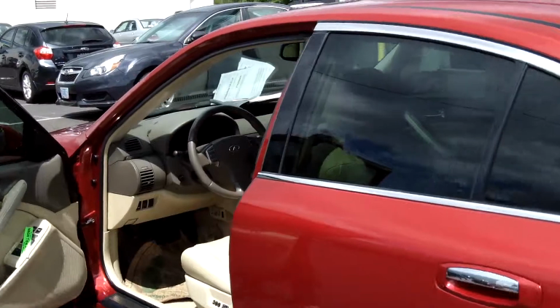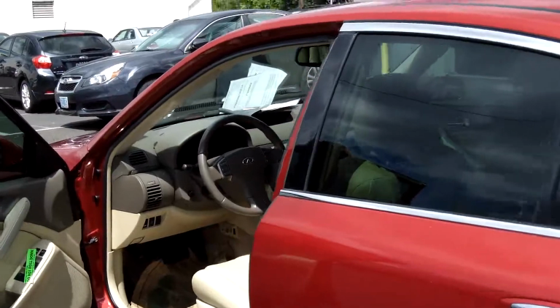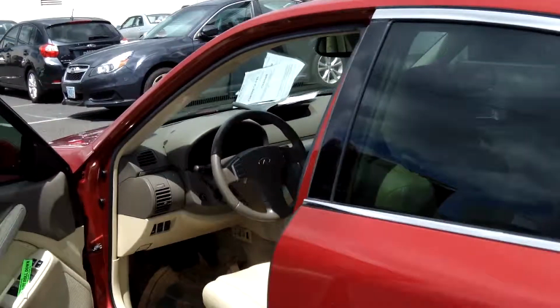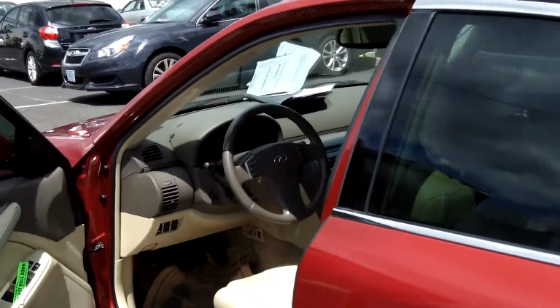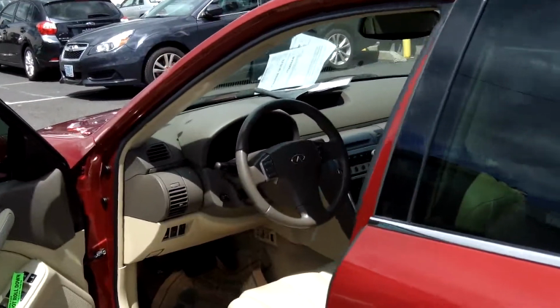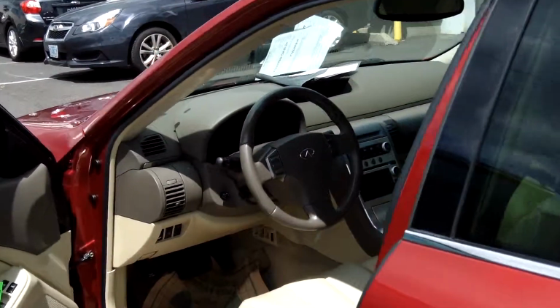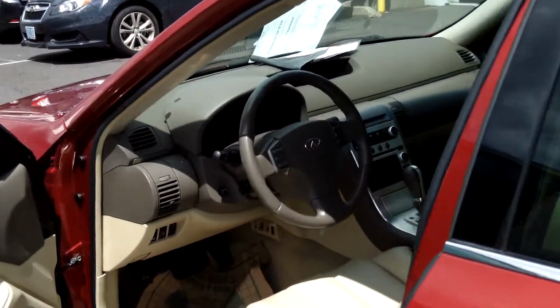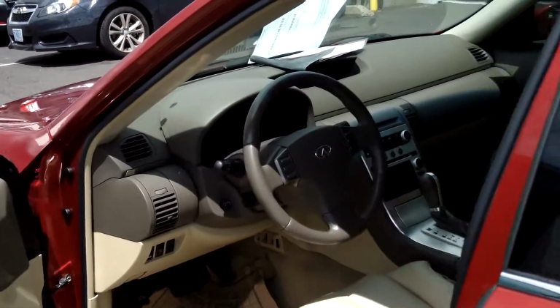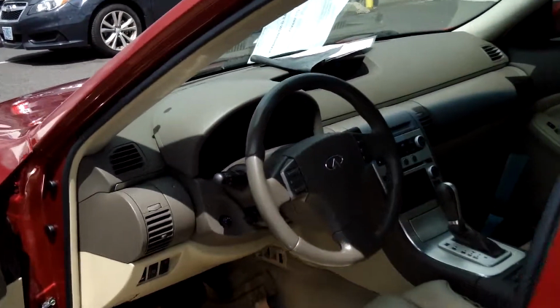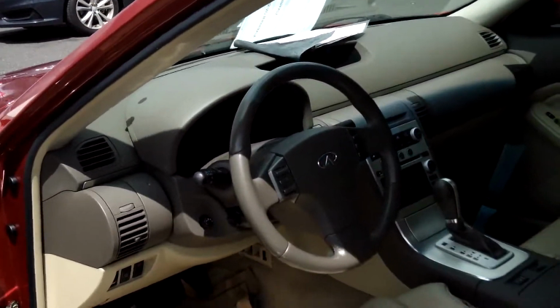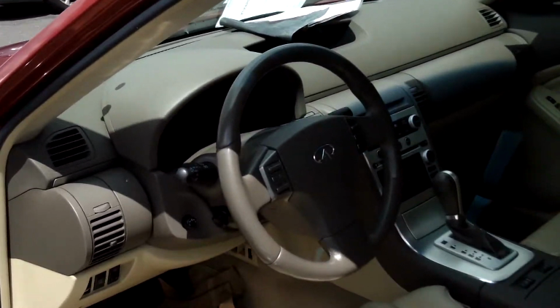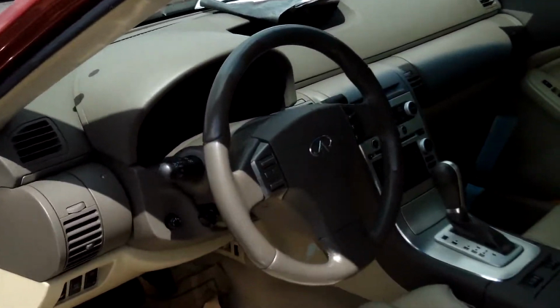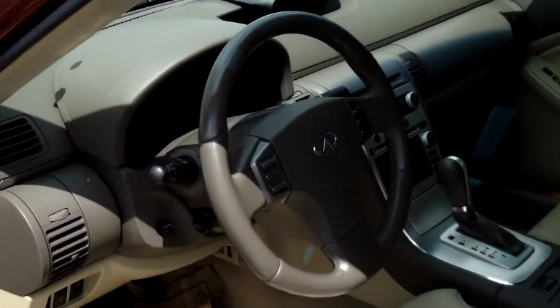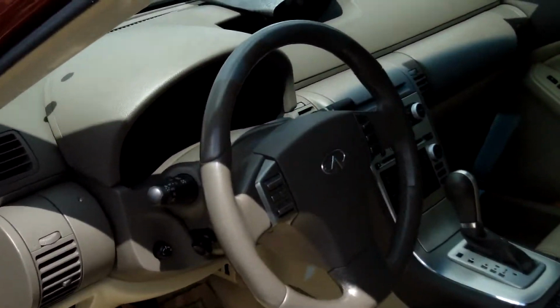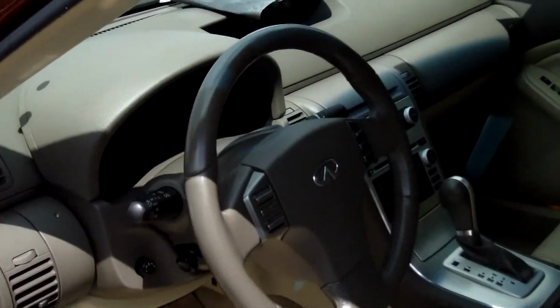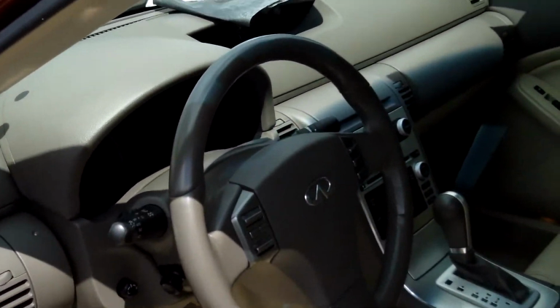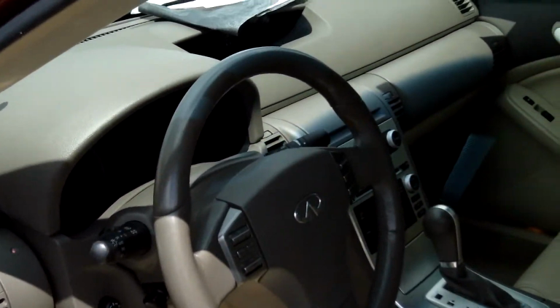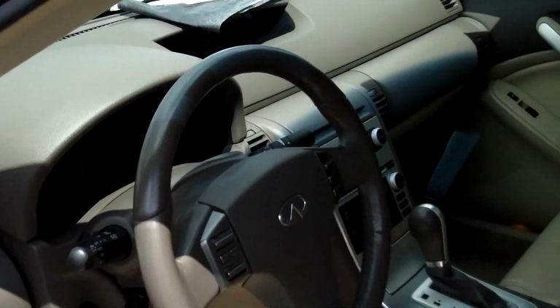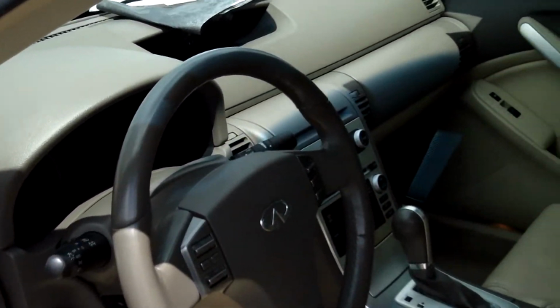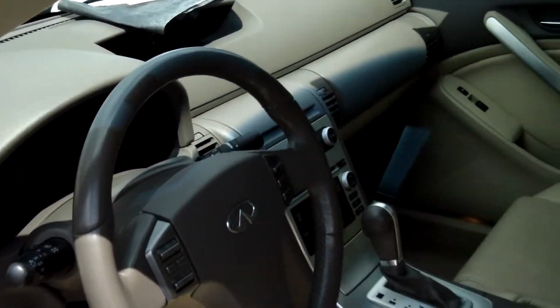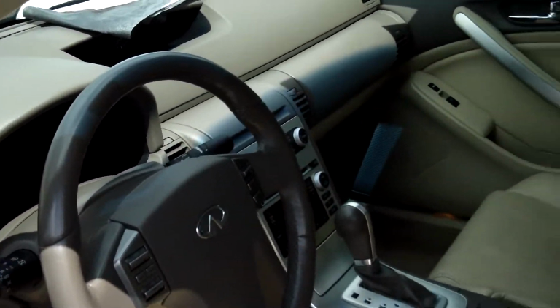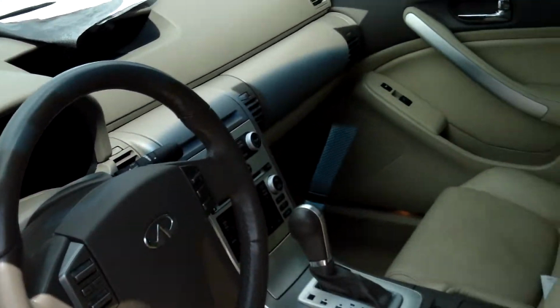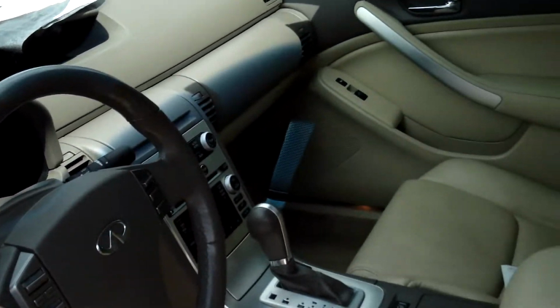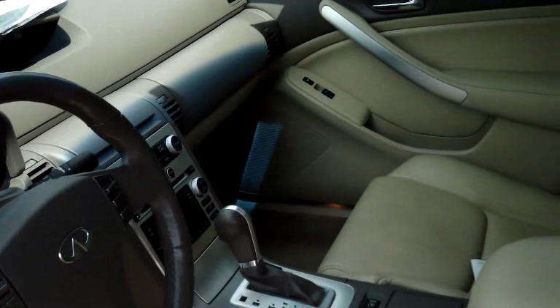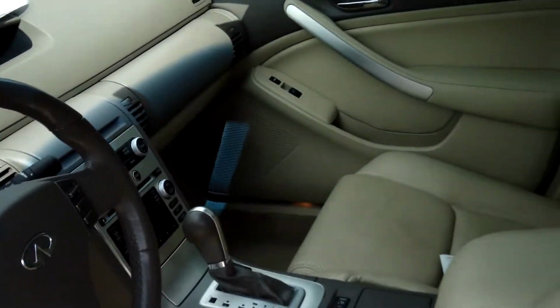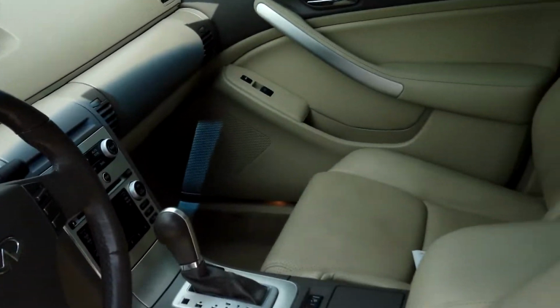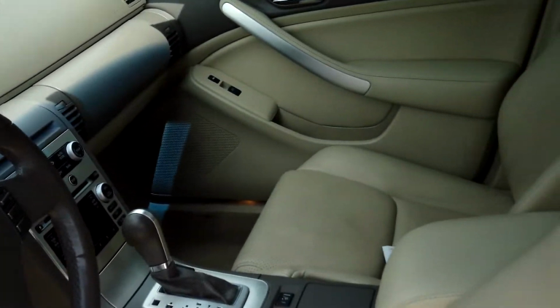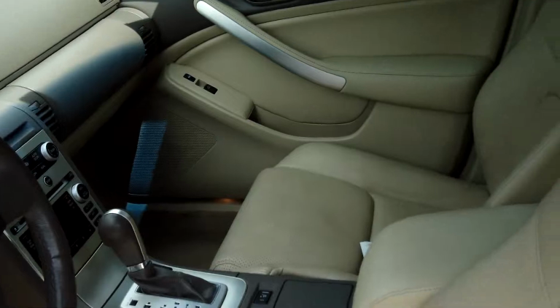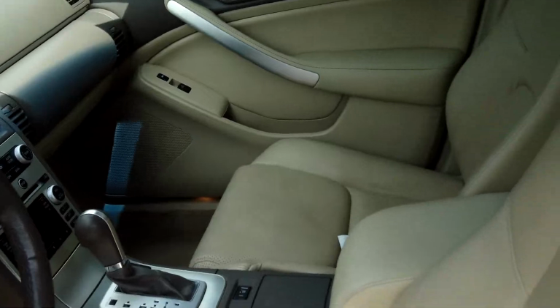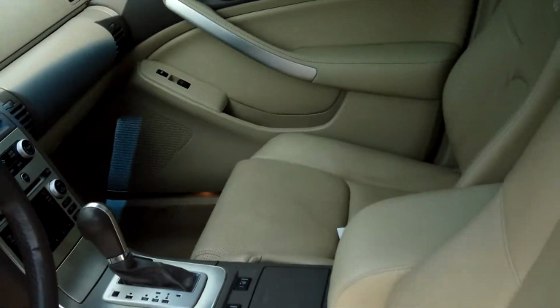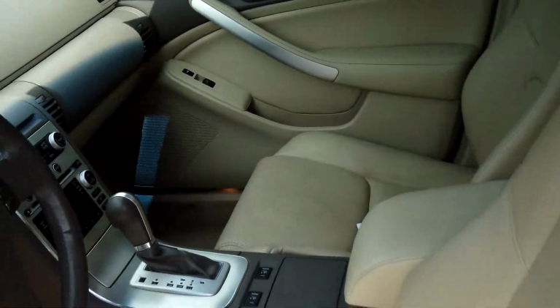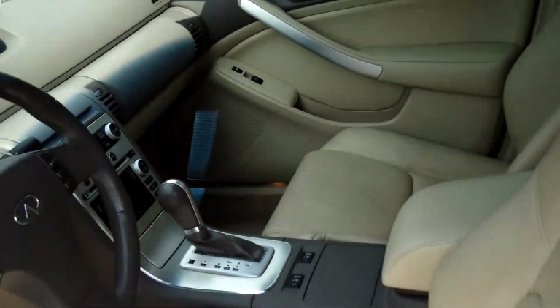Multi-disc CD player, cruise control, power steering, power door locks and windows.